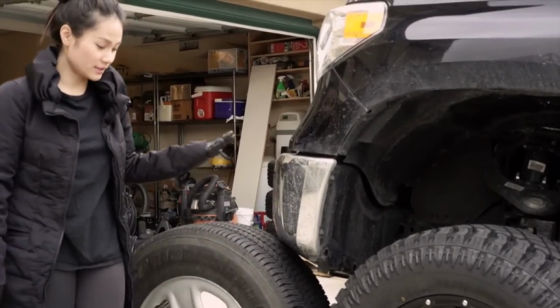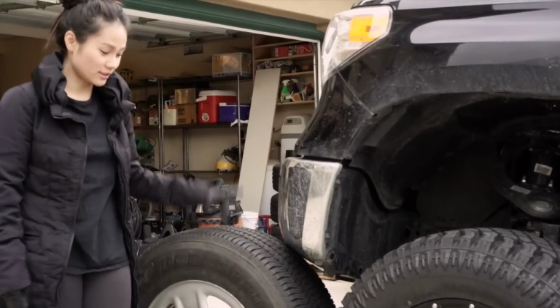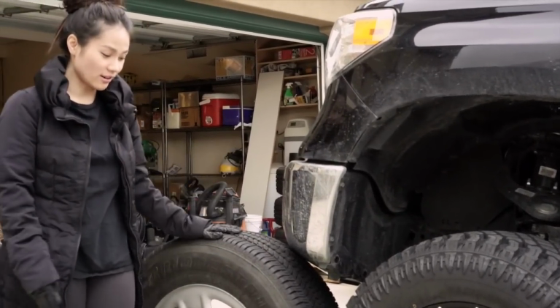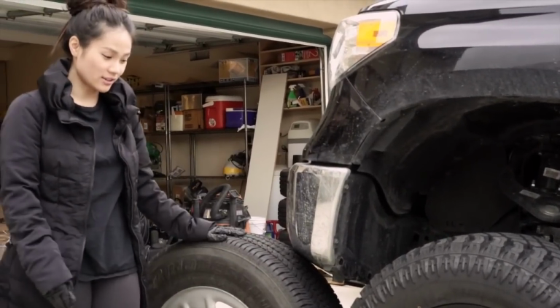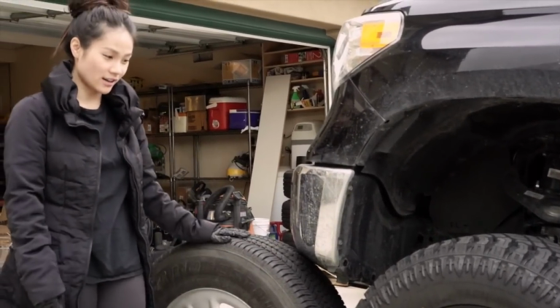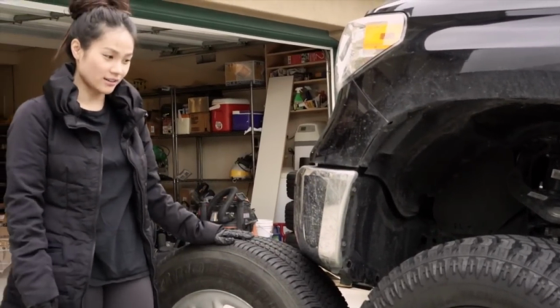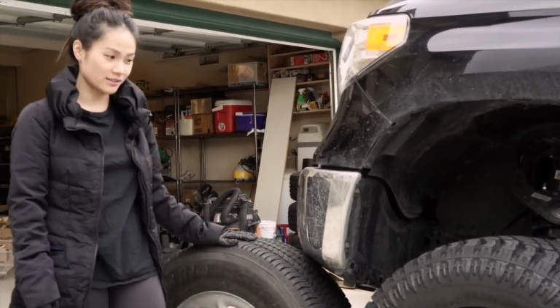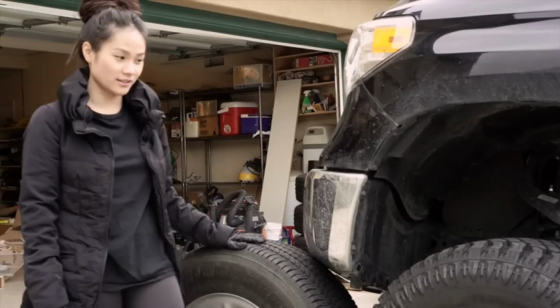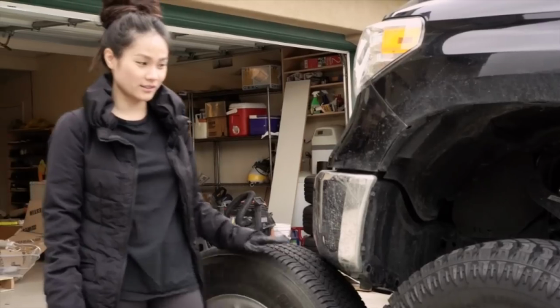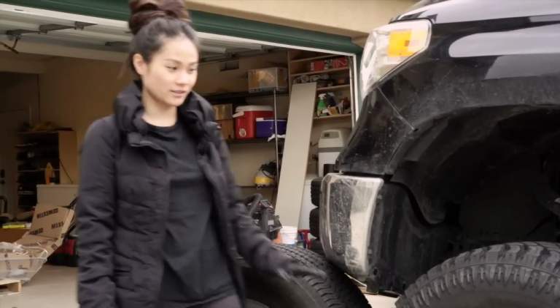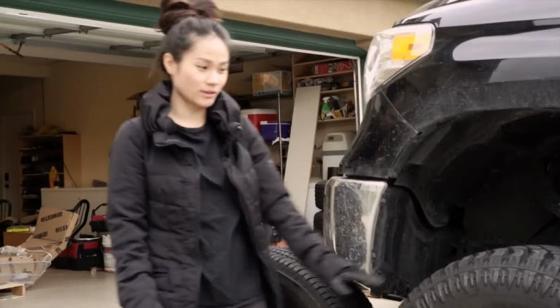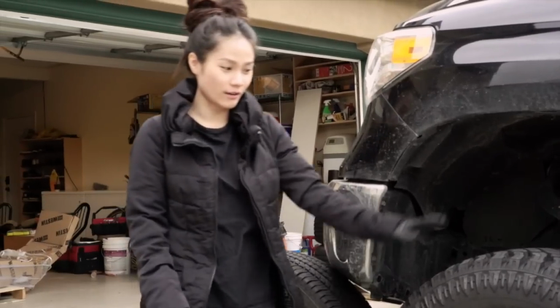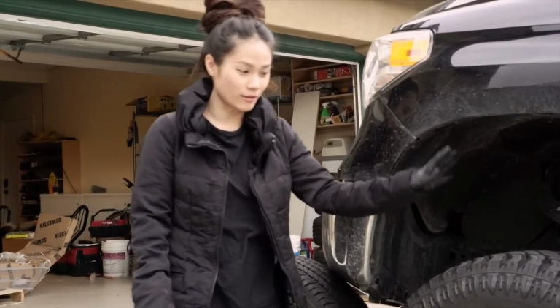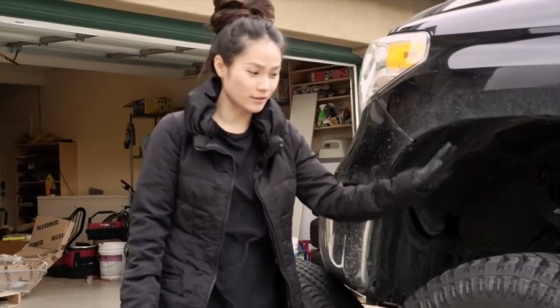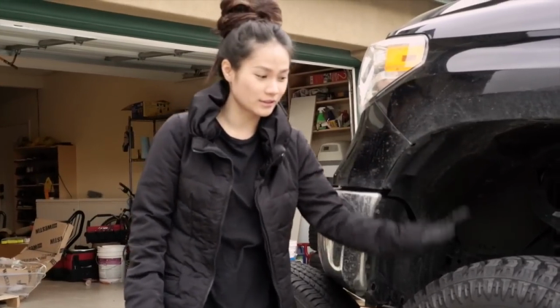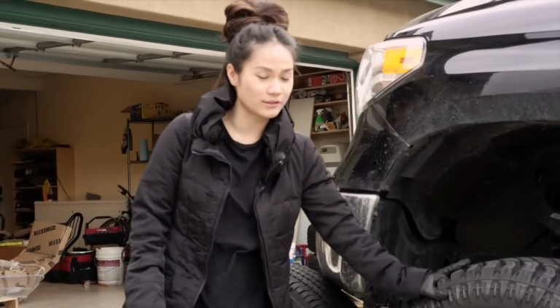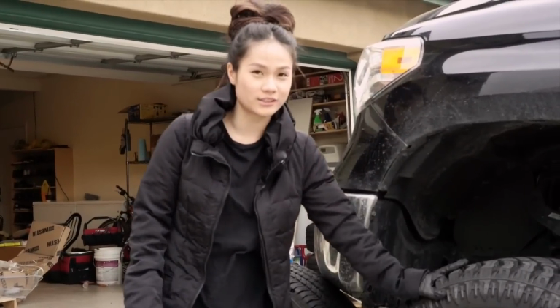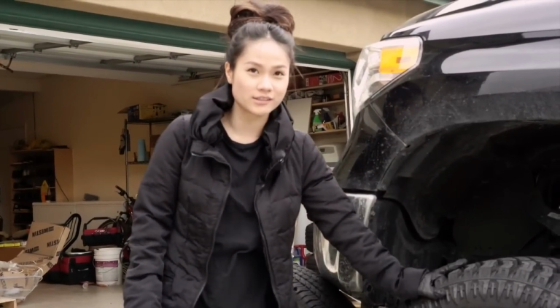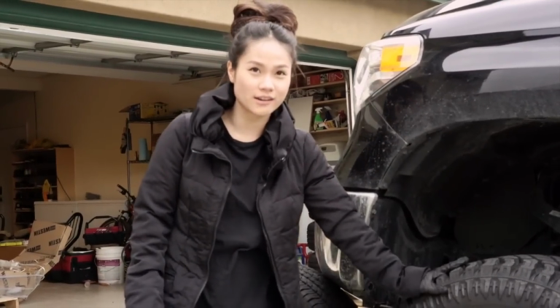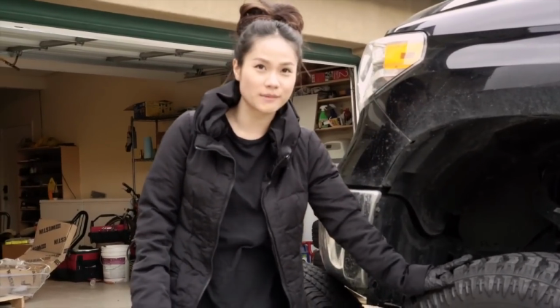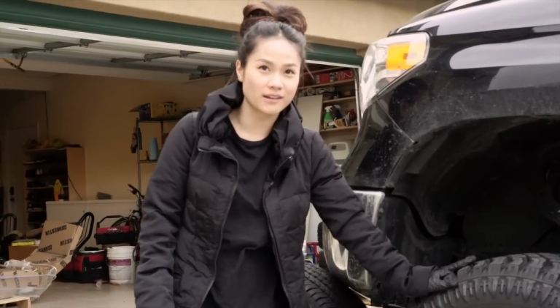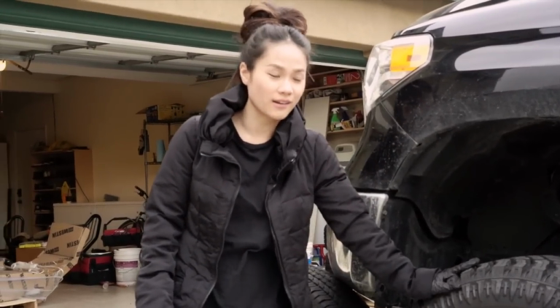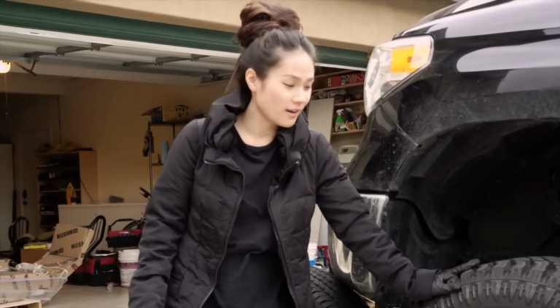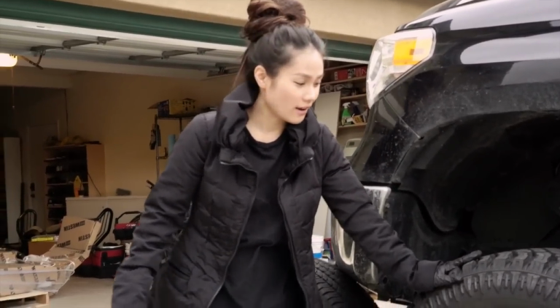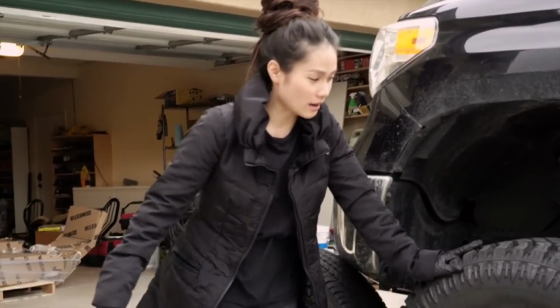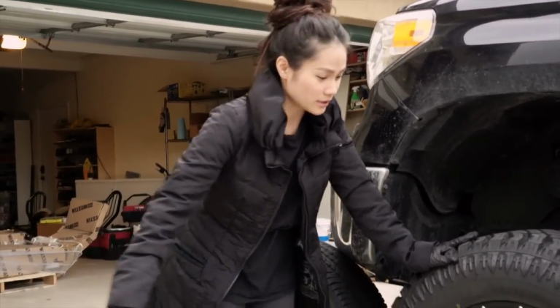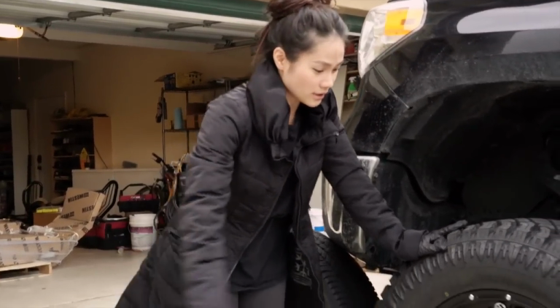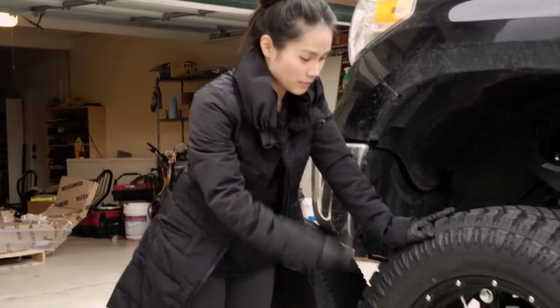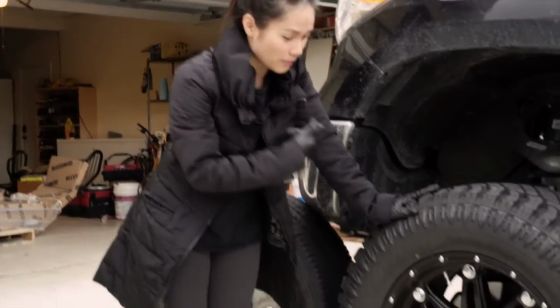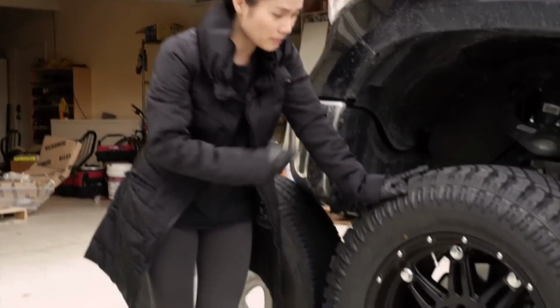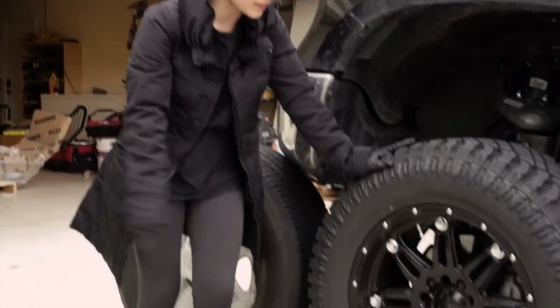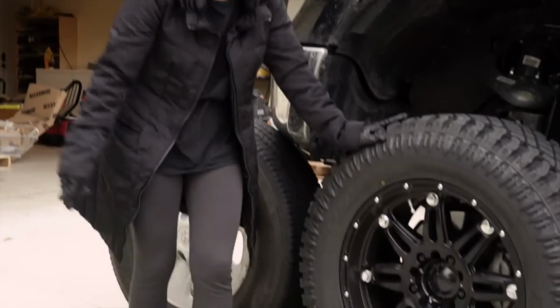This is the stock tires, and this is the one I ordered, so they just came in, and I'm just going to pop them in.